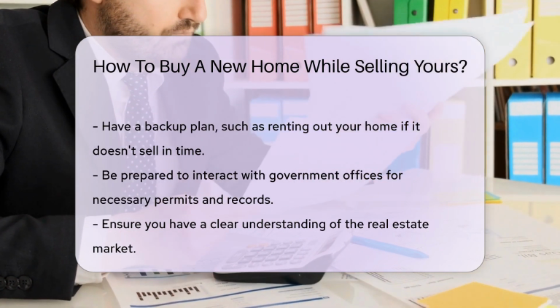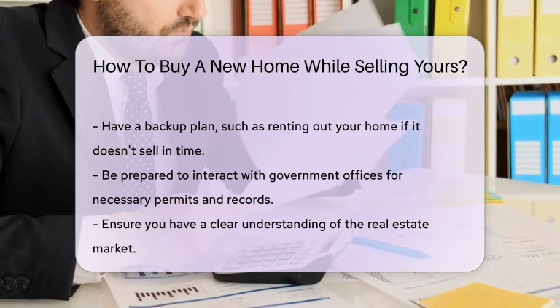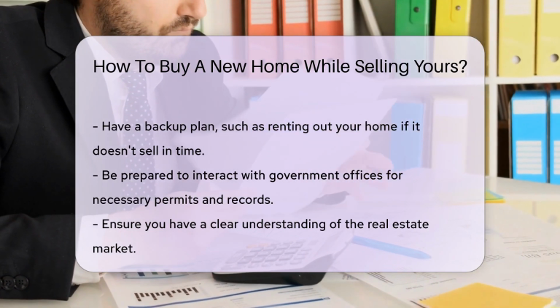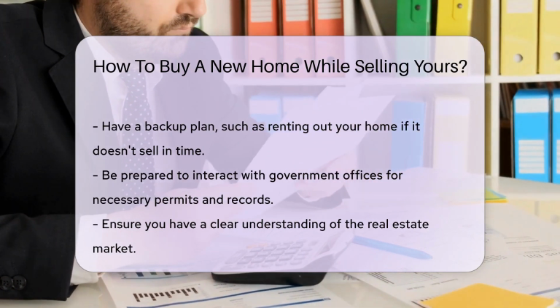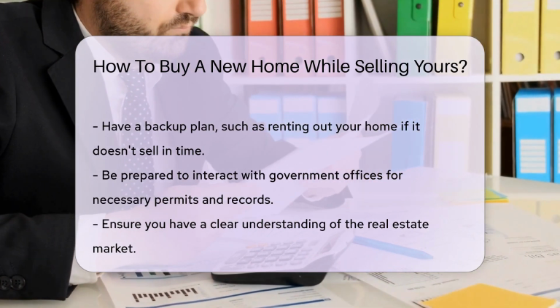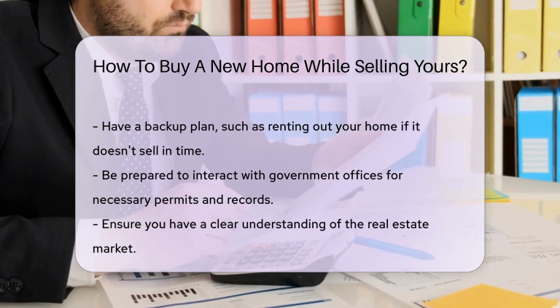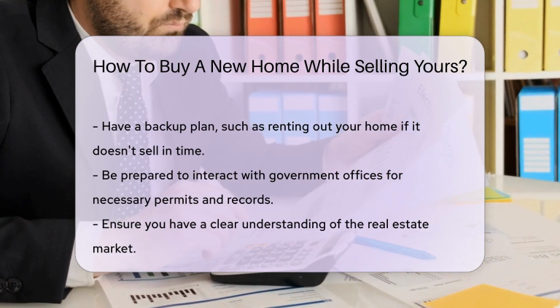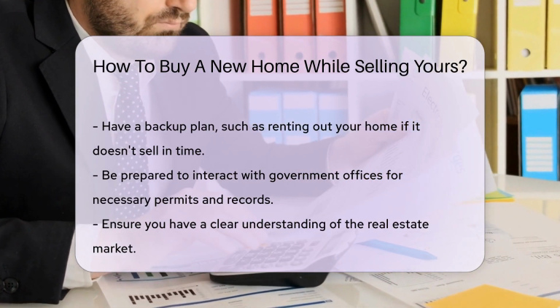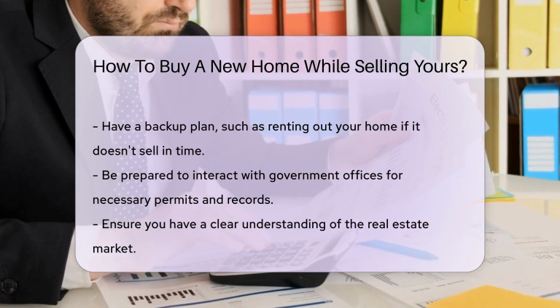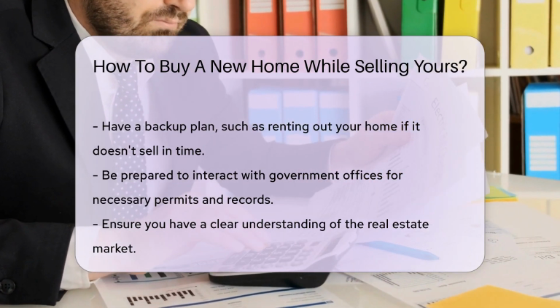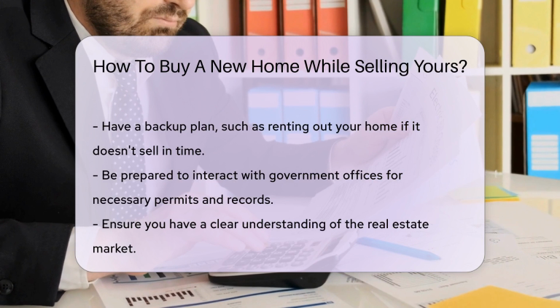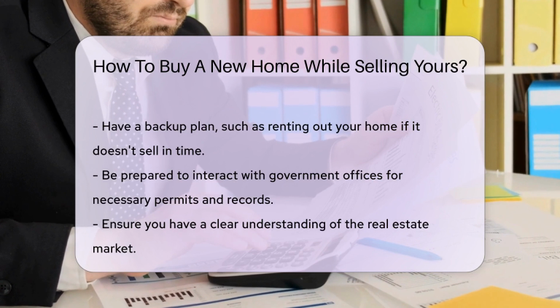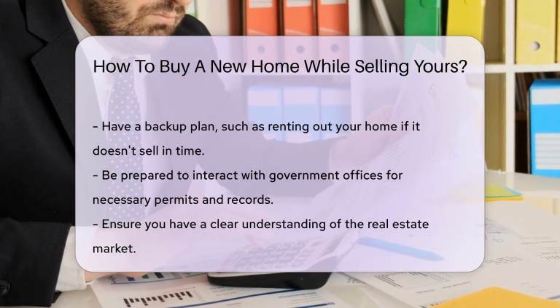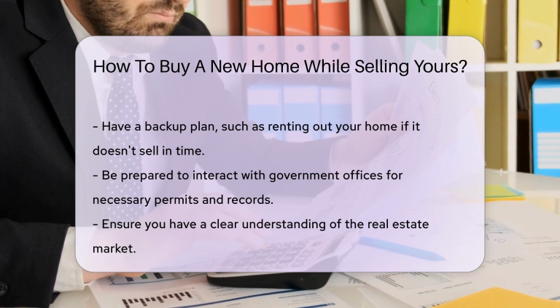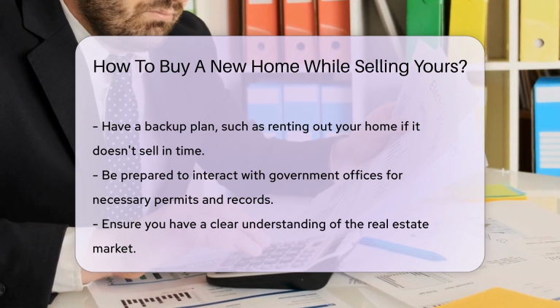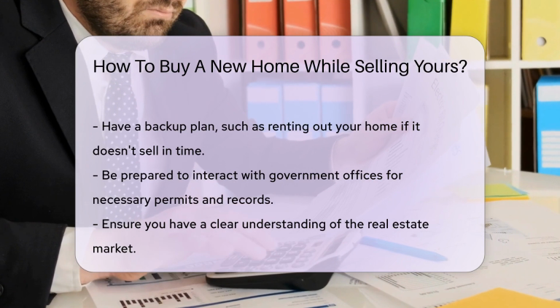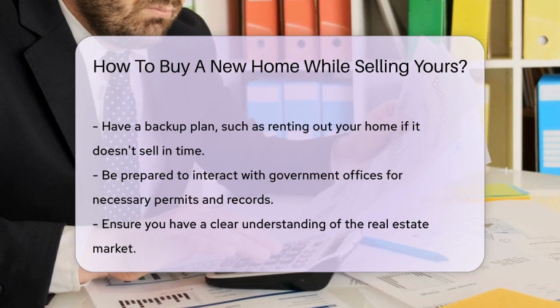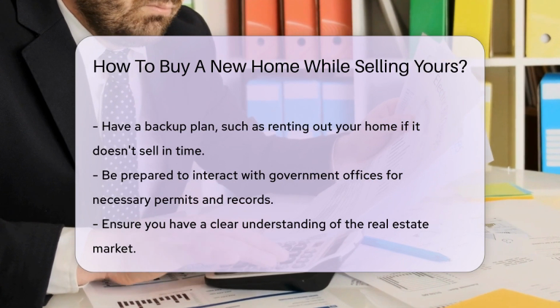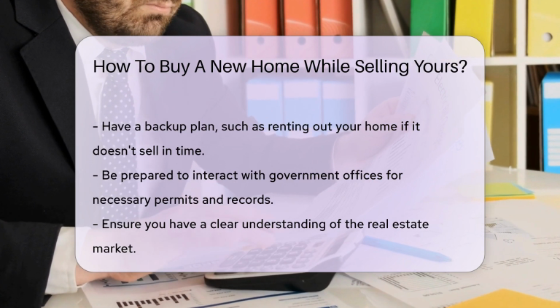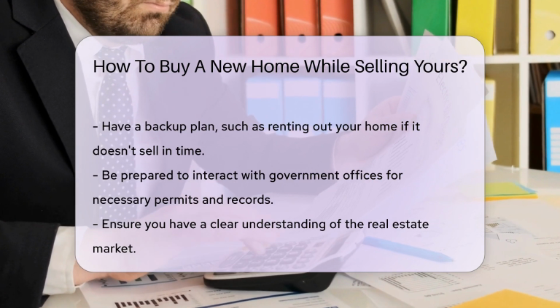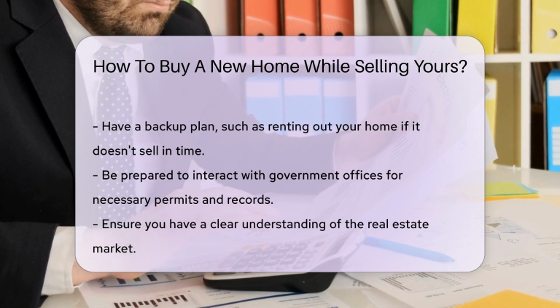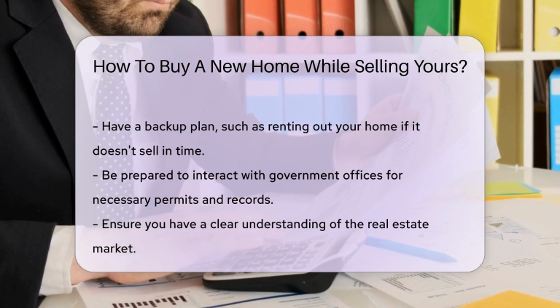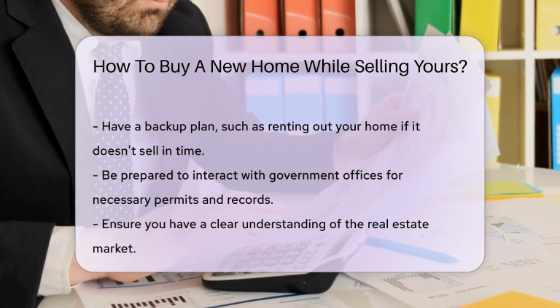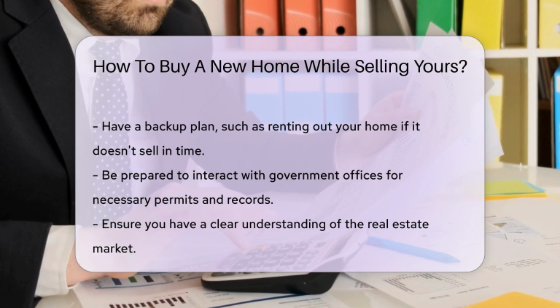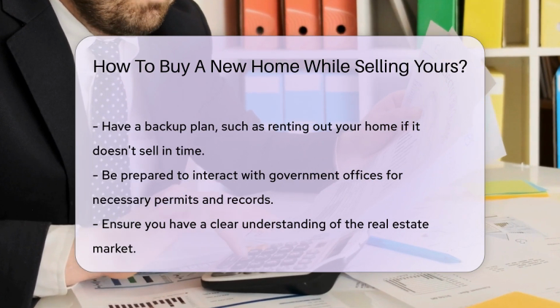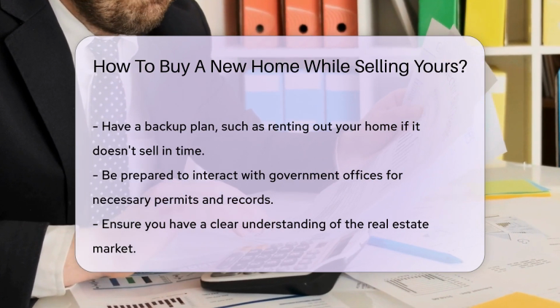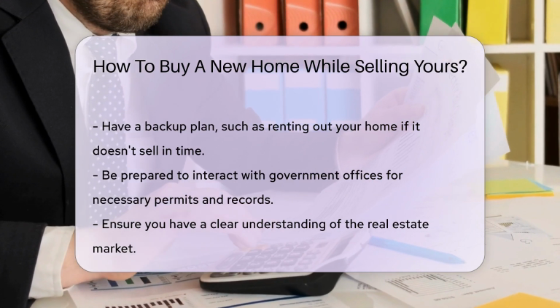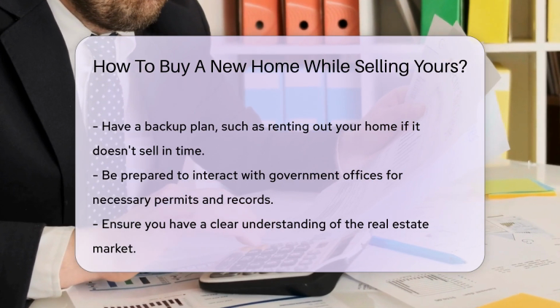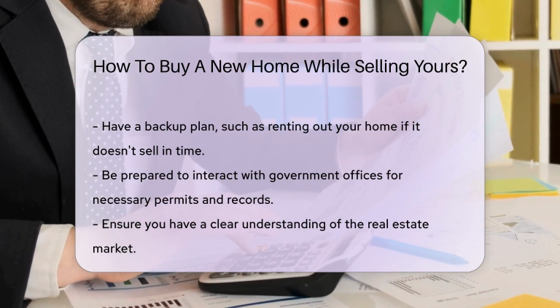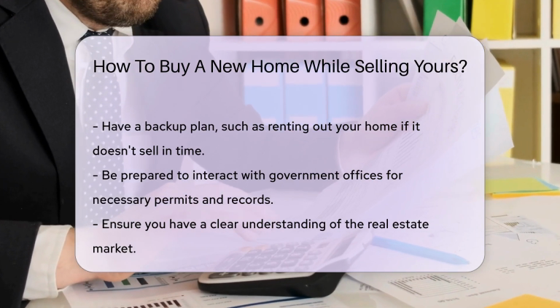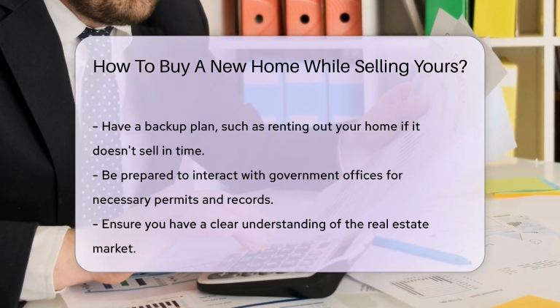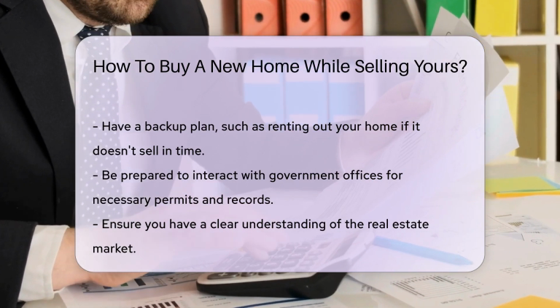Consider working with a real estate agent. They can help coordinate the sale and purchase — they're like your personal real estate conductor.